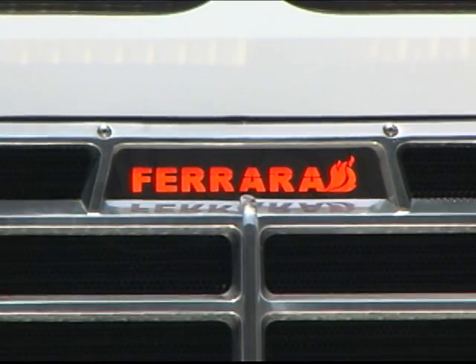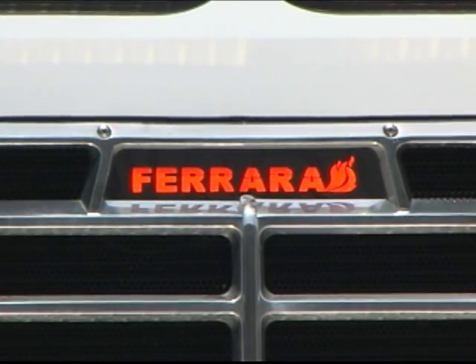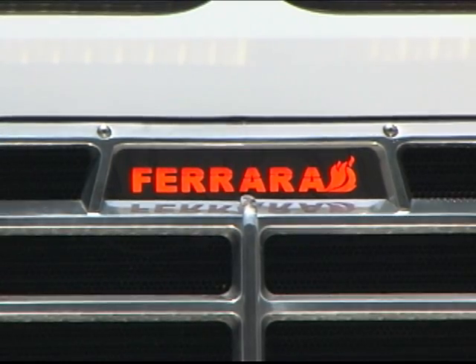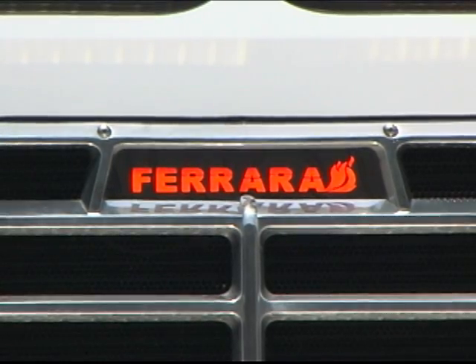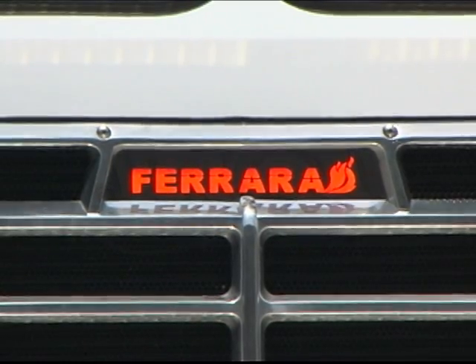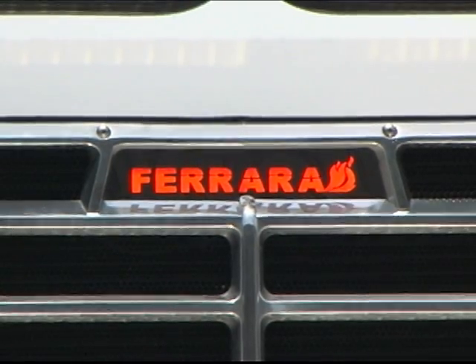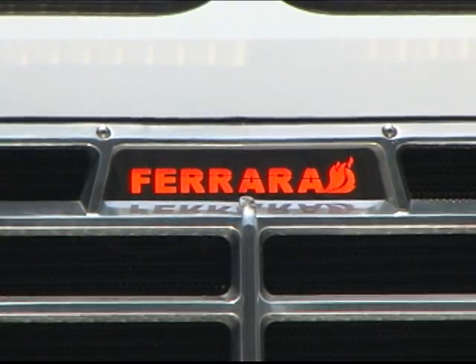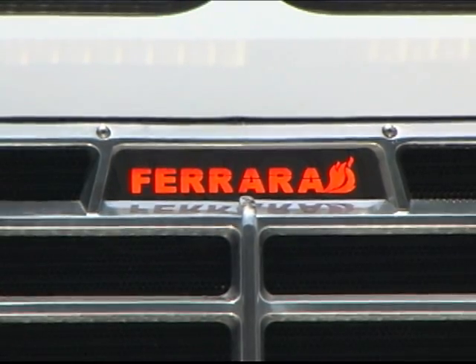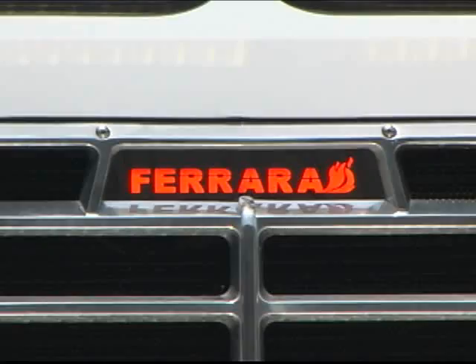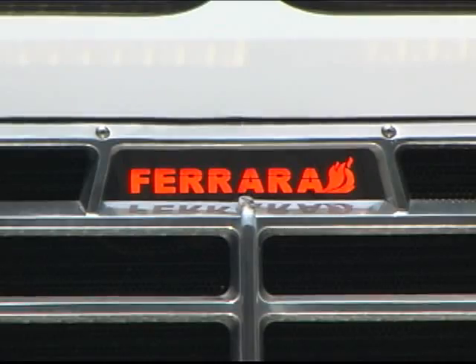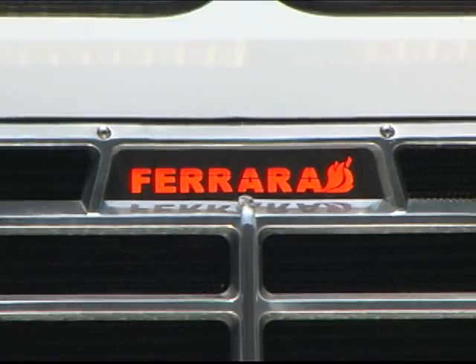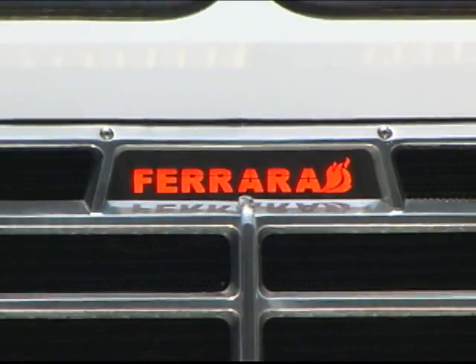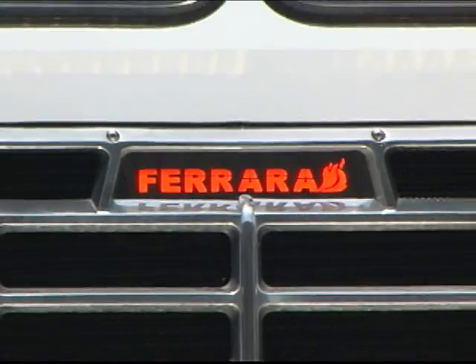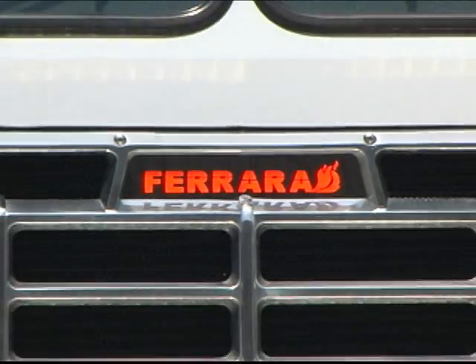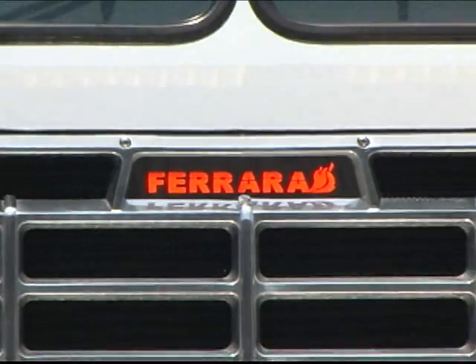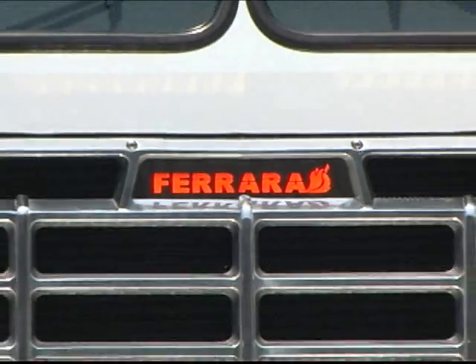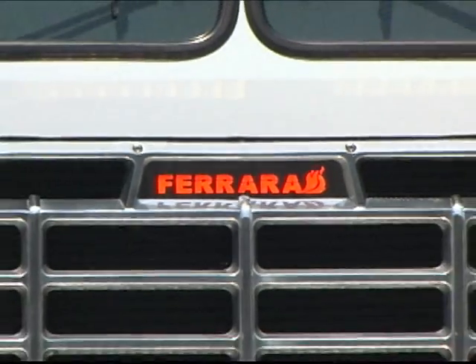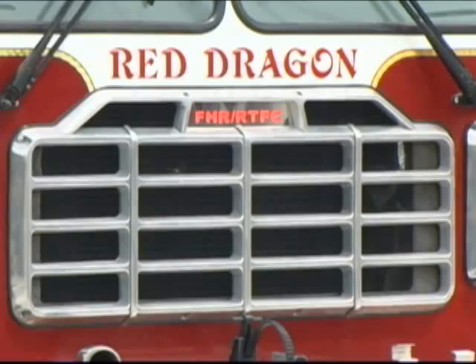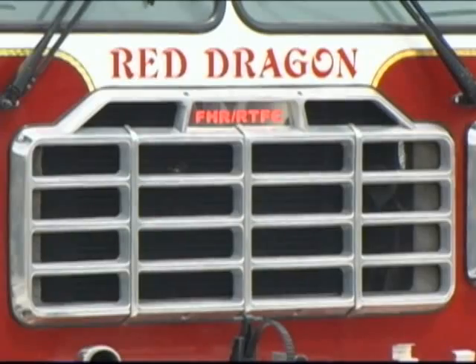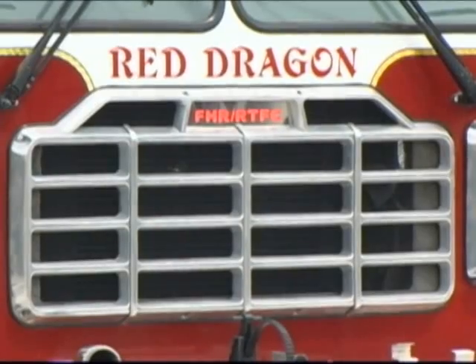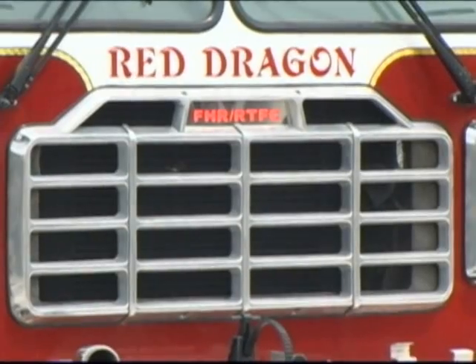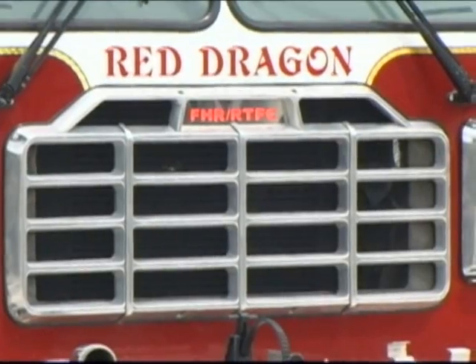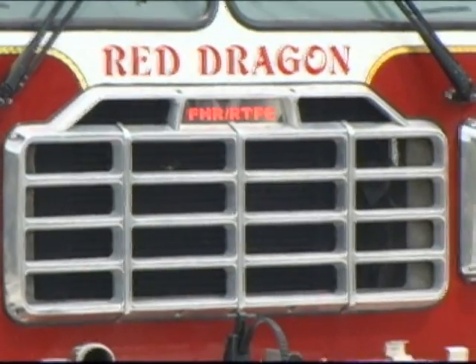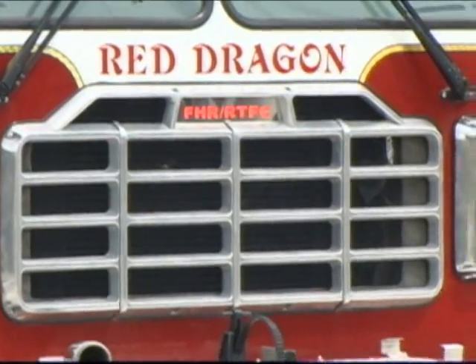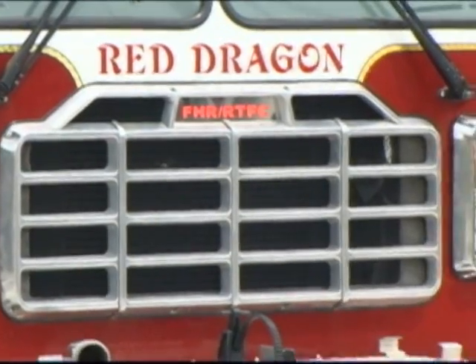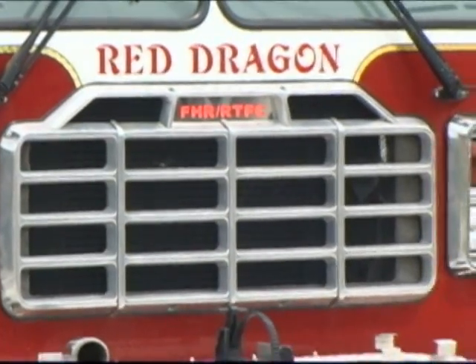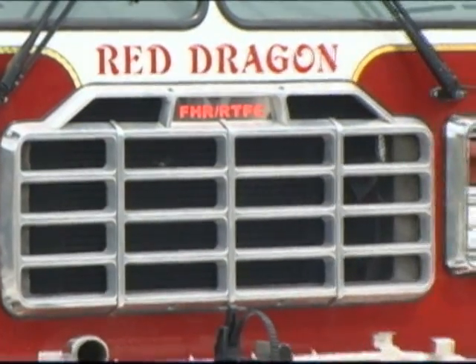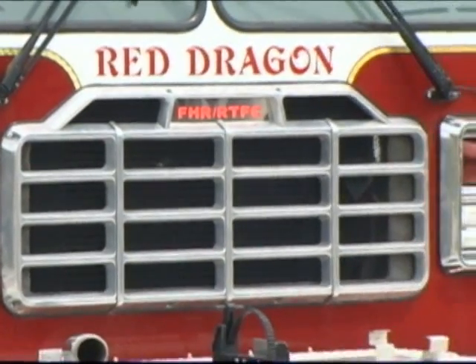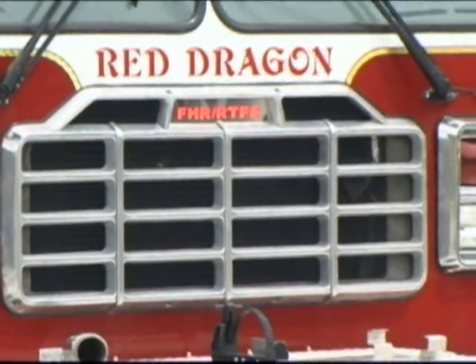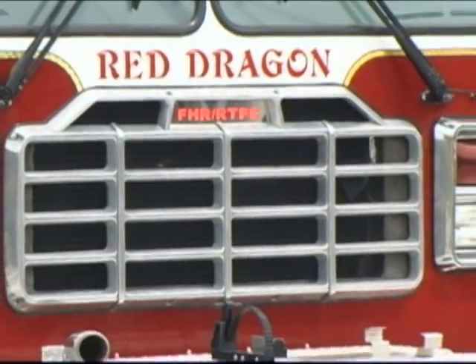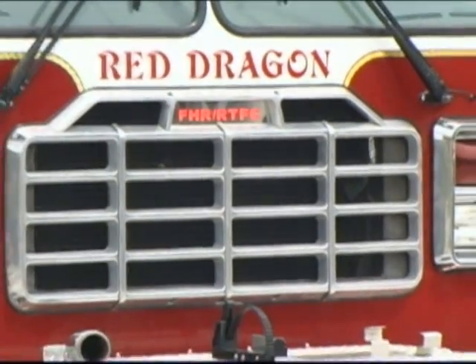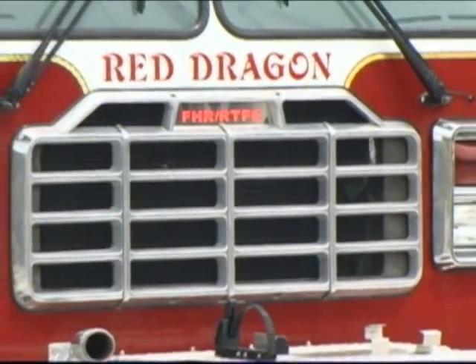Customize that grill with a lighted Ferrera logo, or even your own department's name.